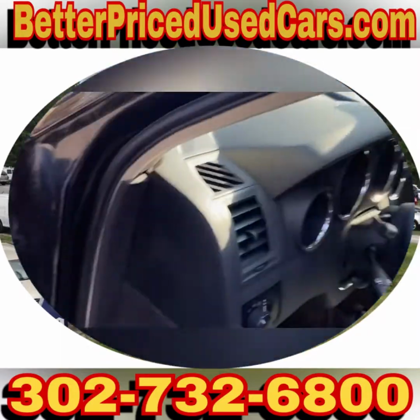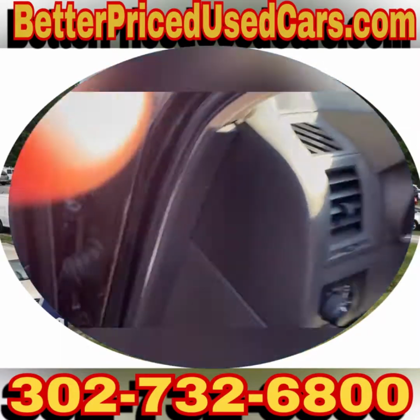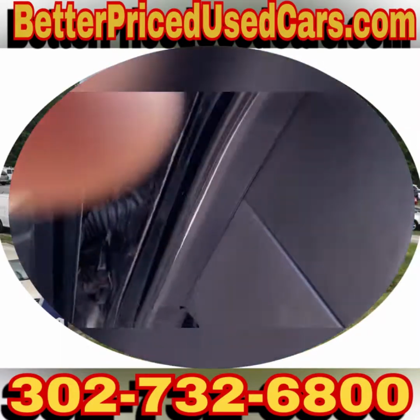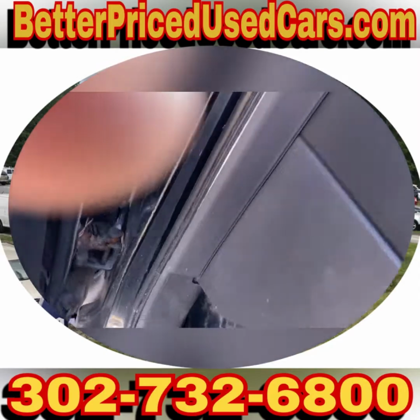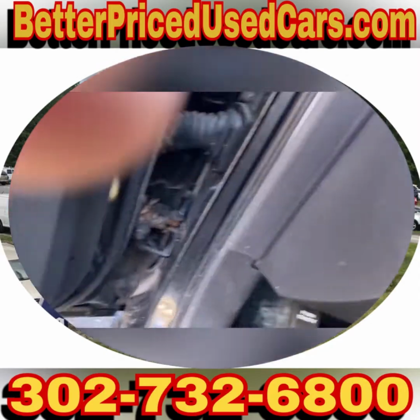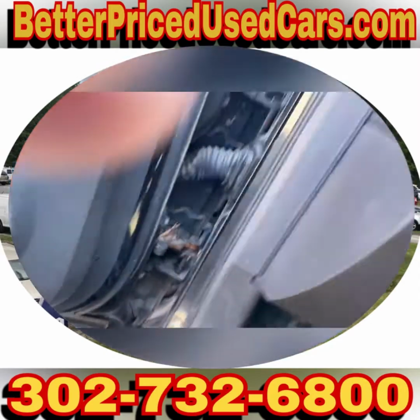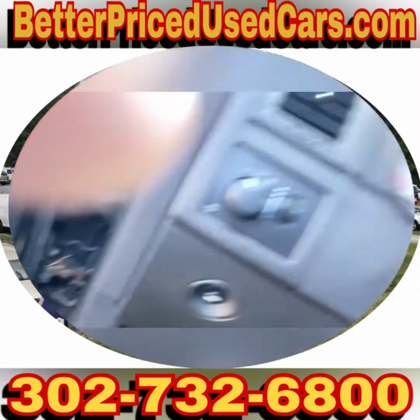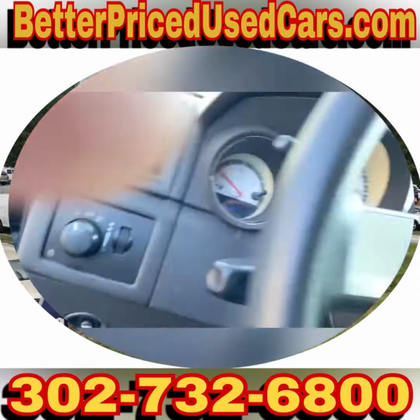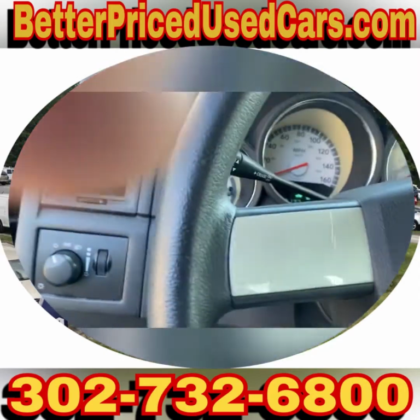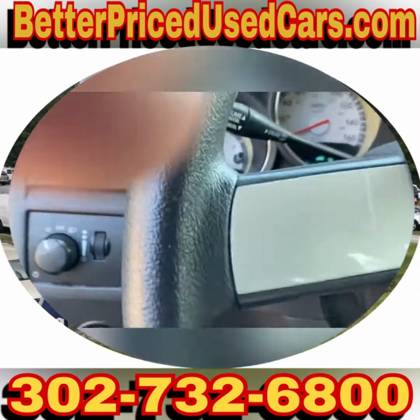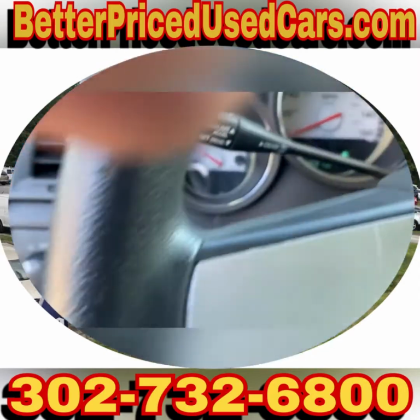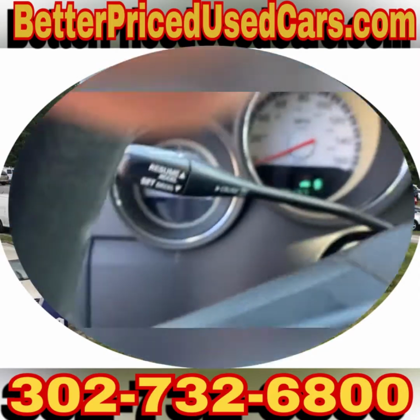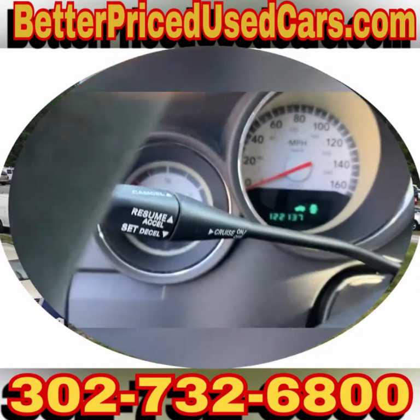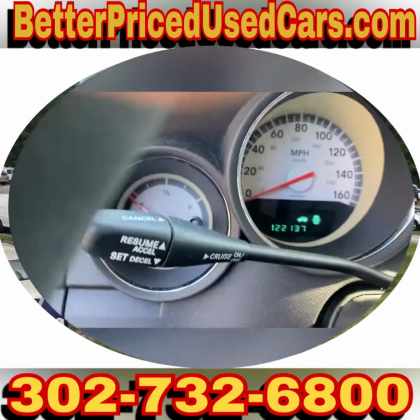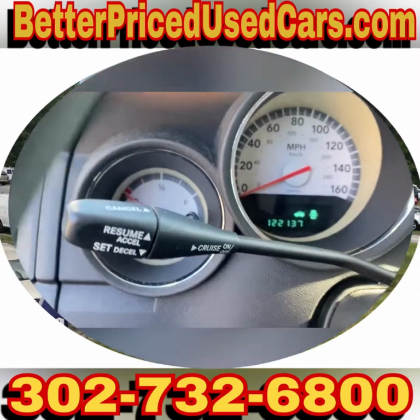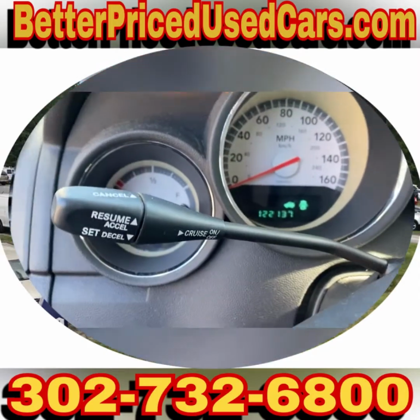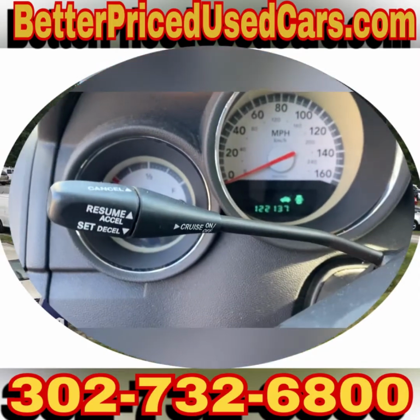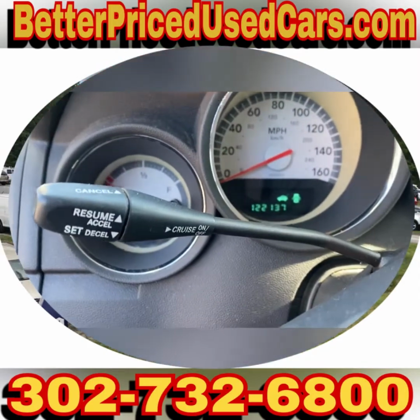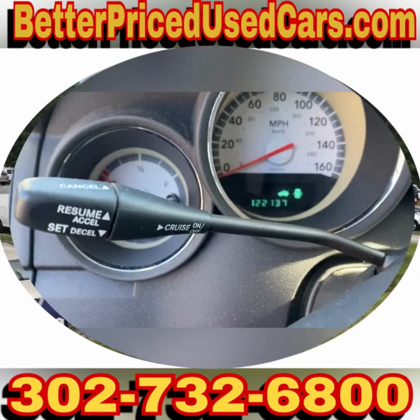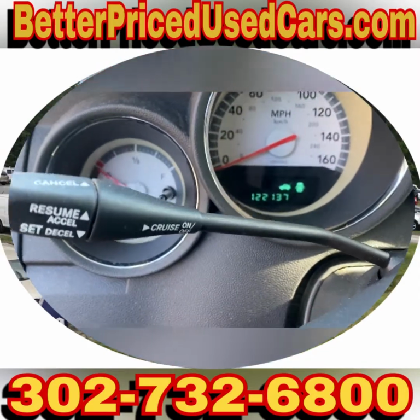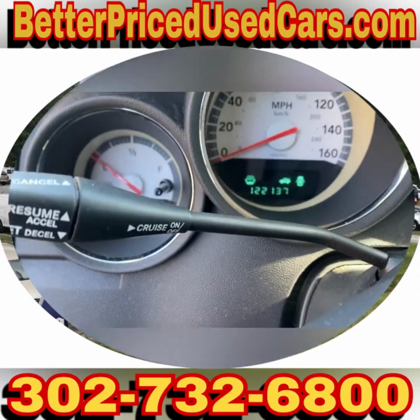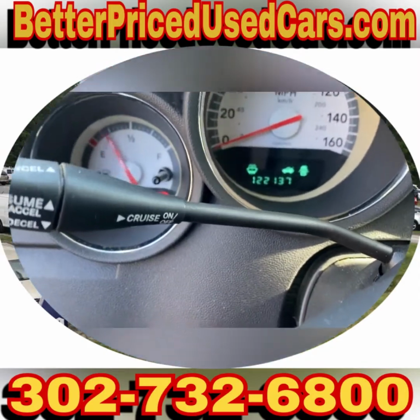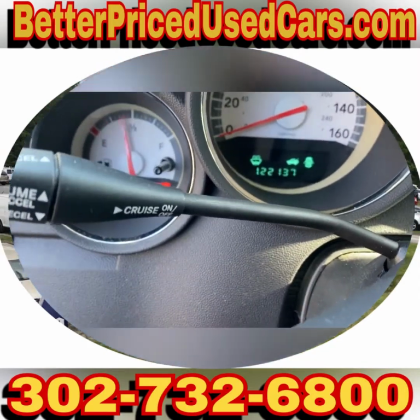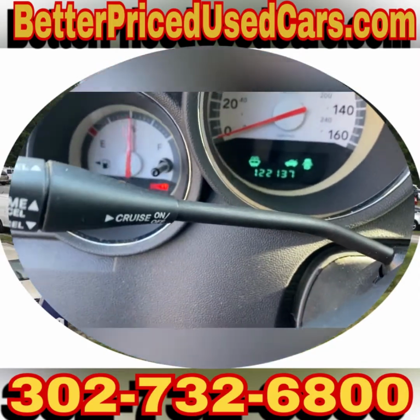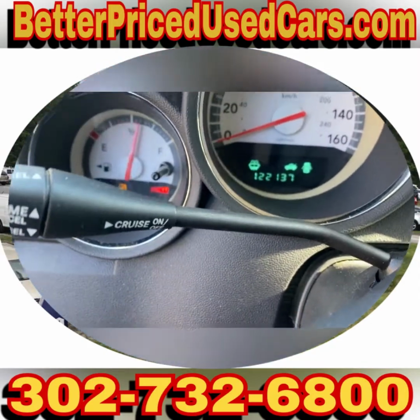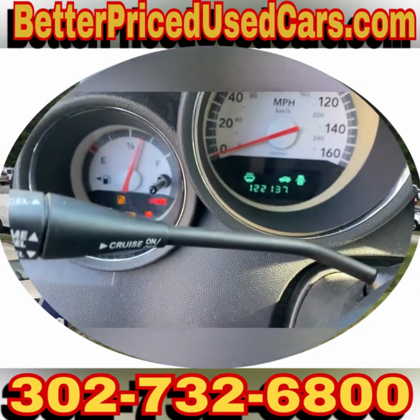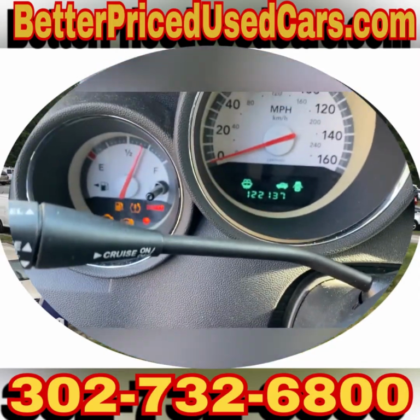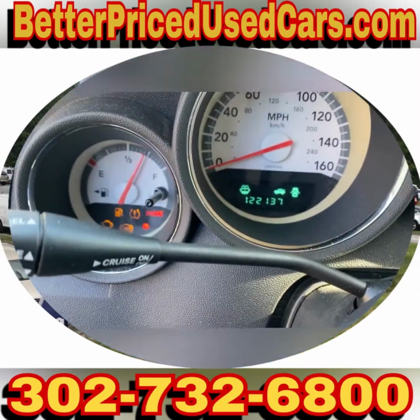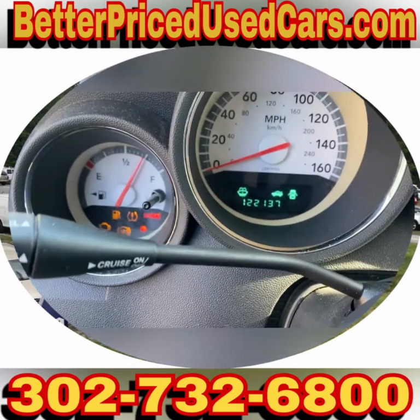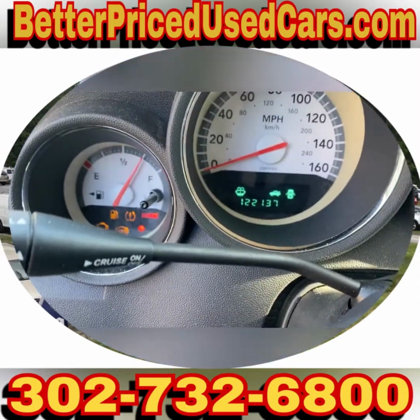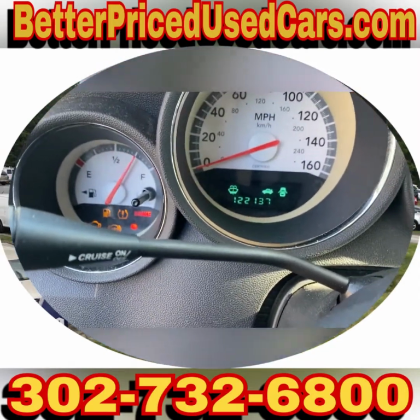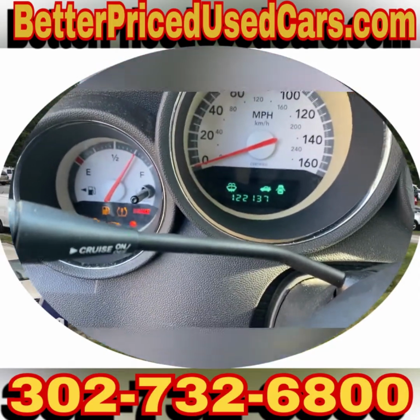This was a Howard County Police Interceptor. It has 122,000 miles.